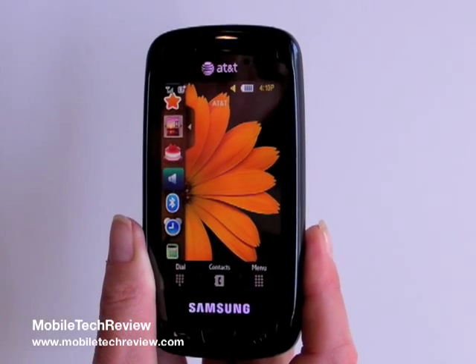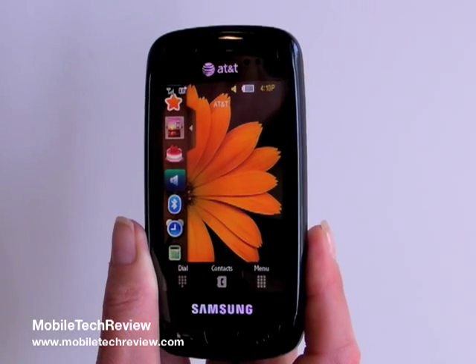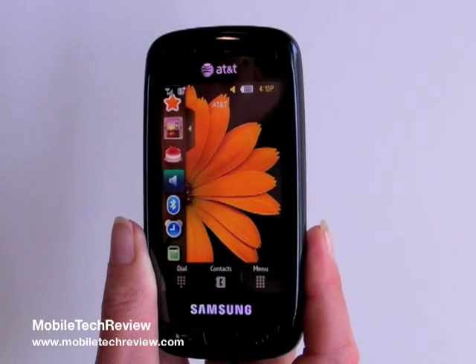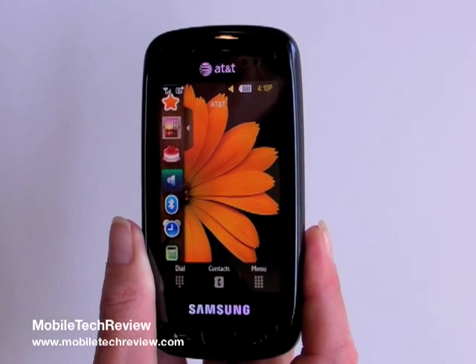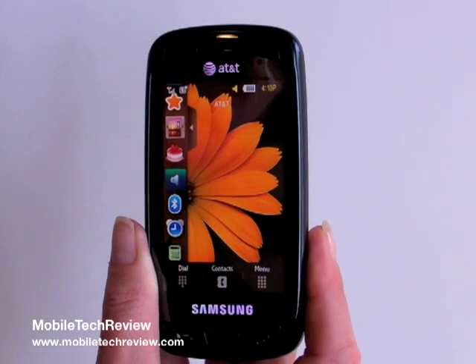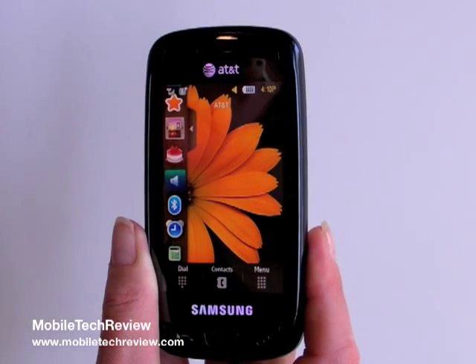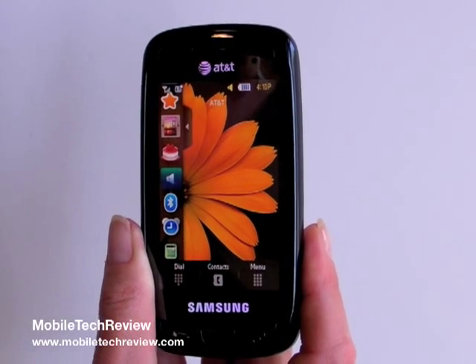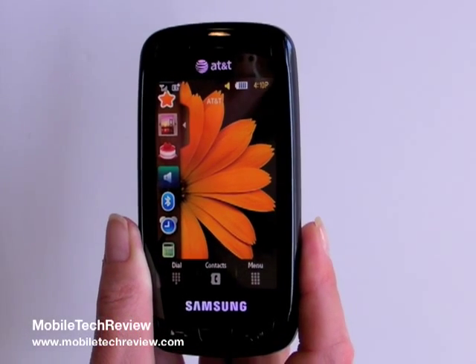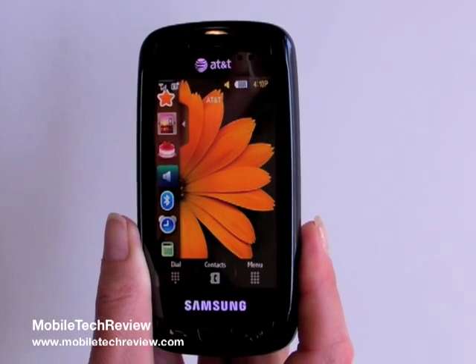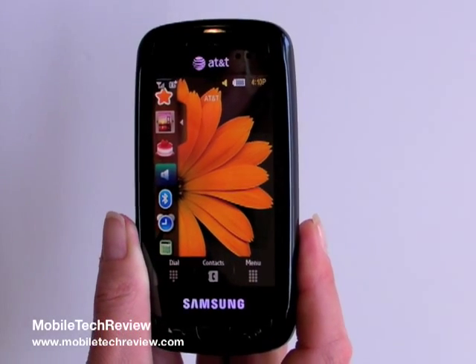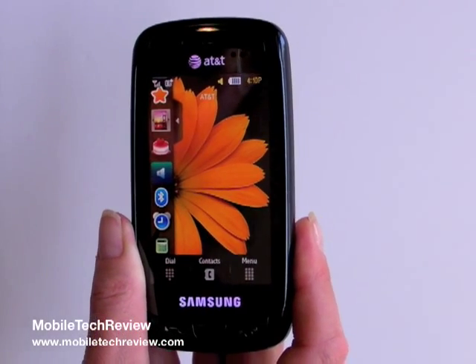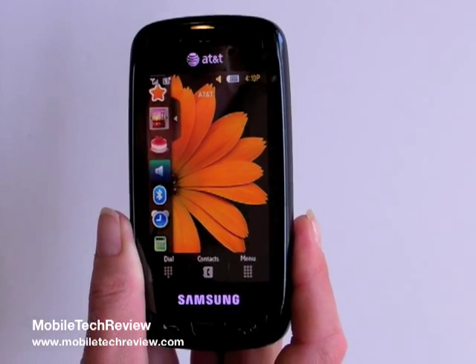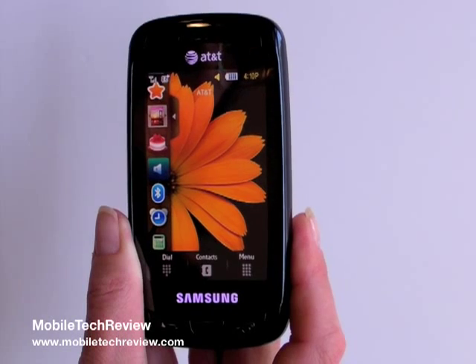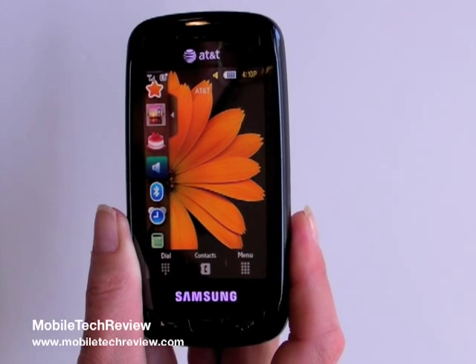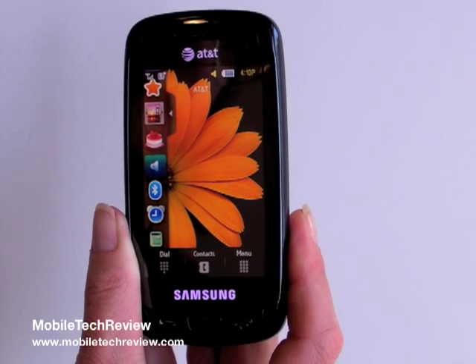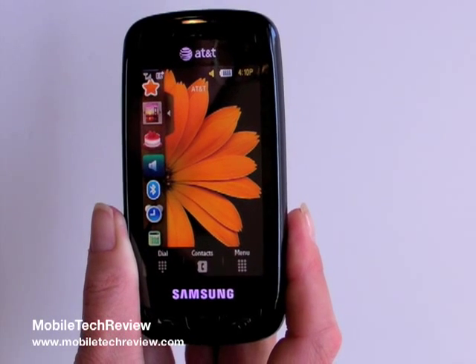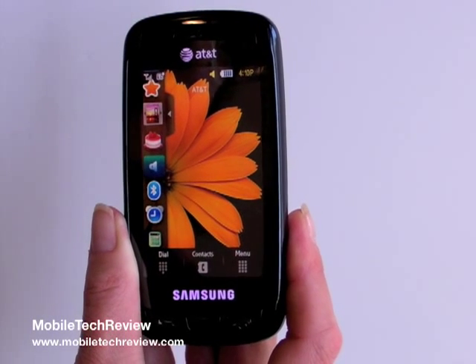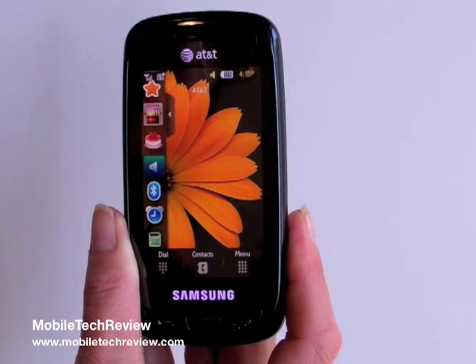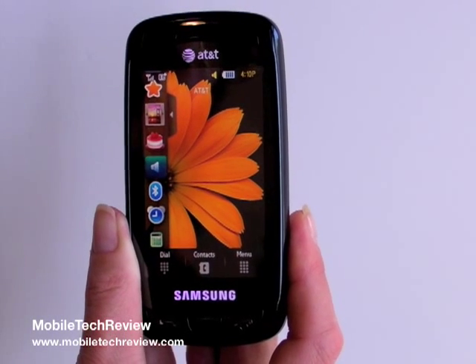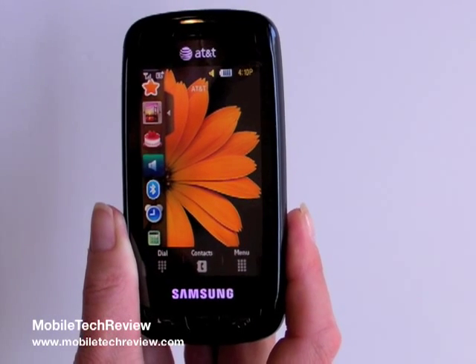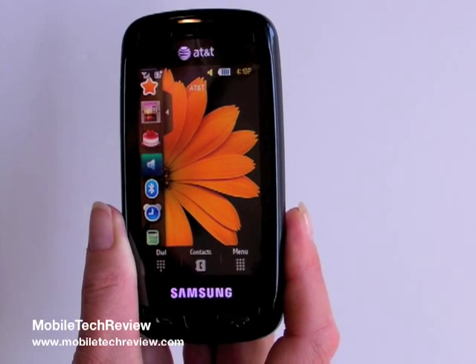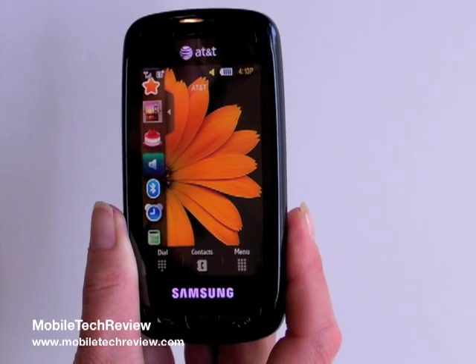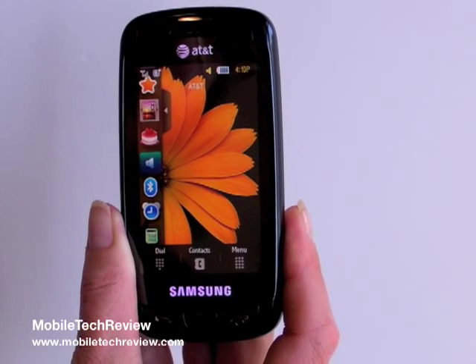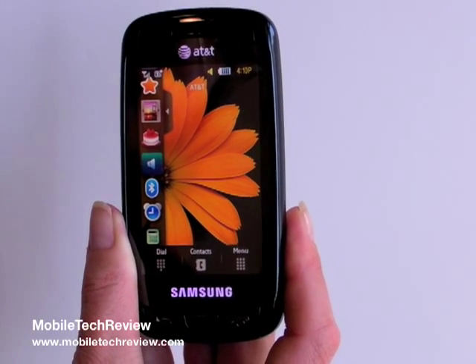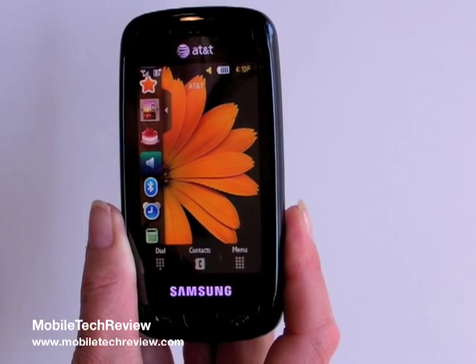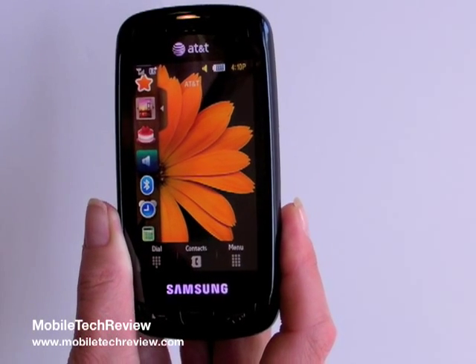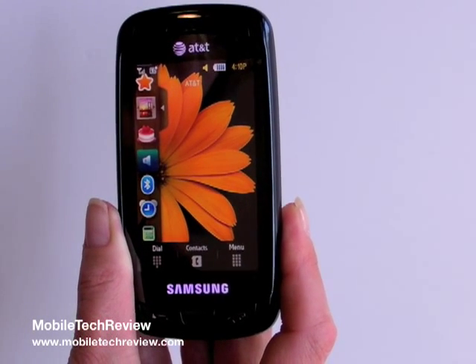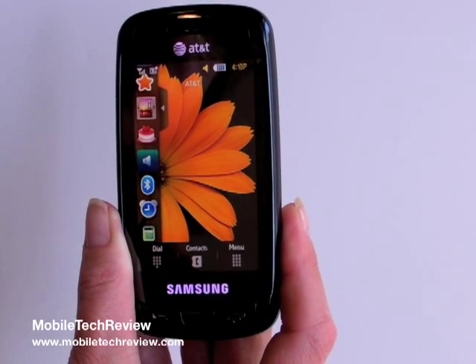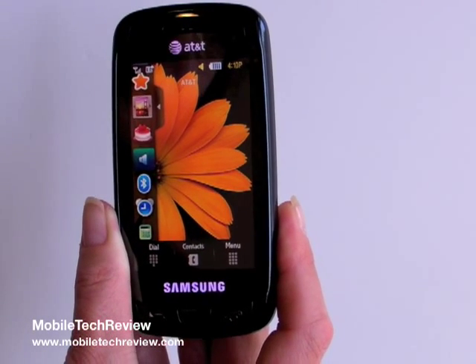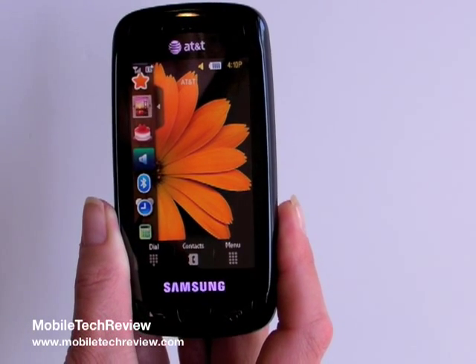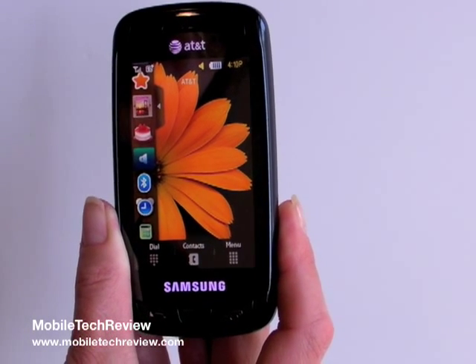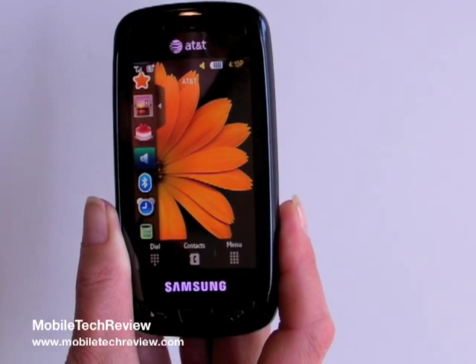And that's the Samsung Impression for AT&T from Mobile Tech Review. Visit our website to read the full review.